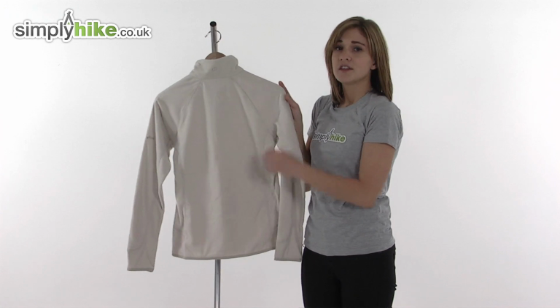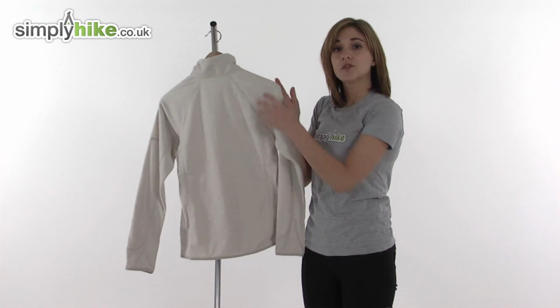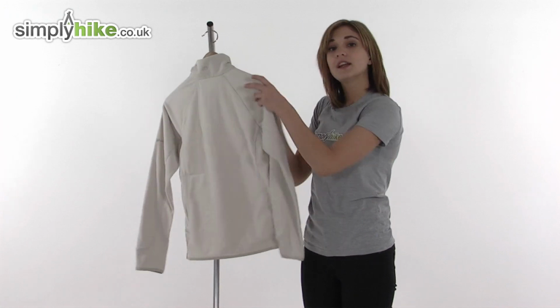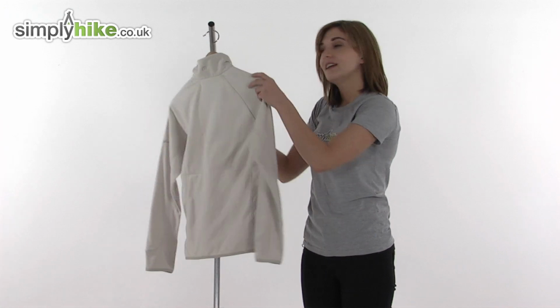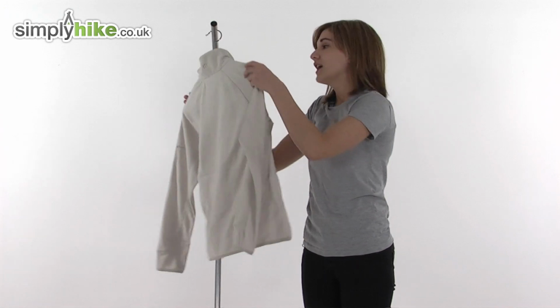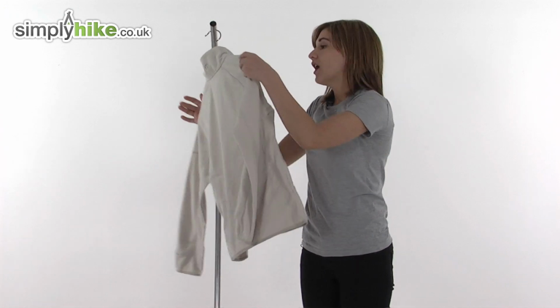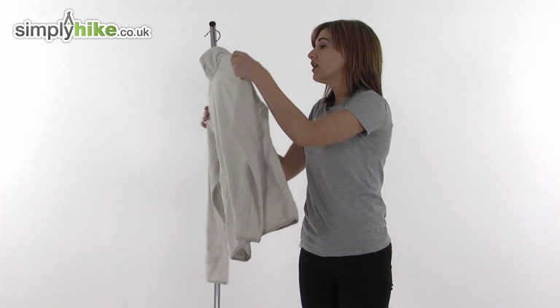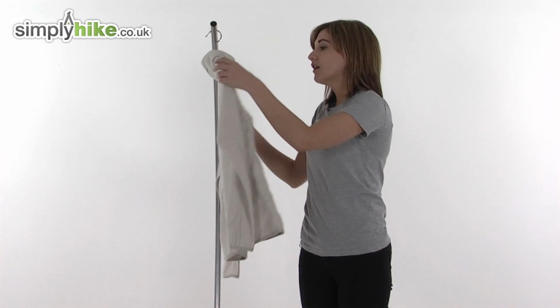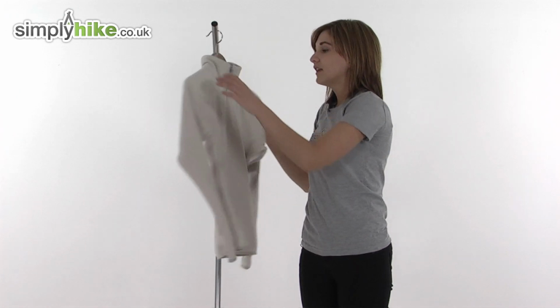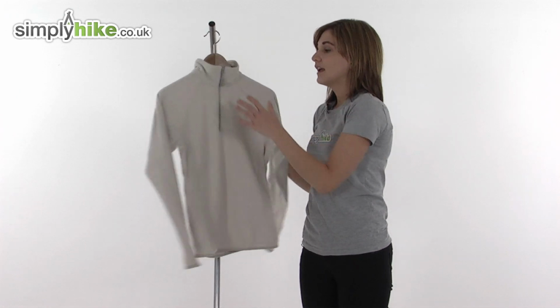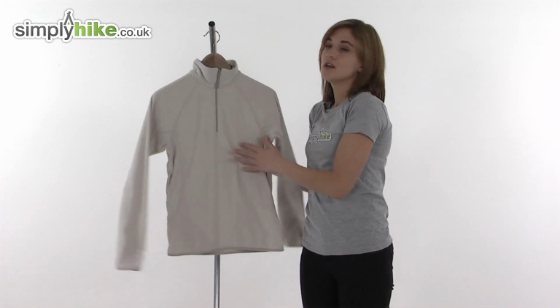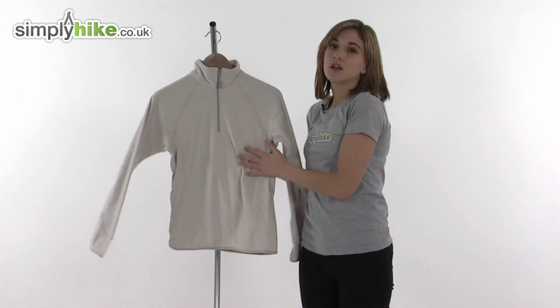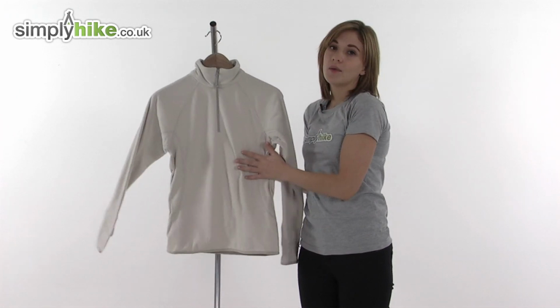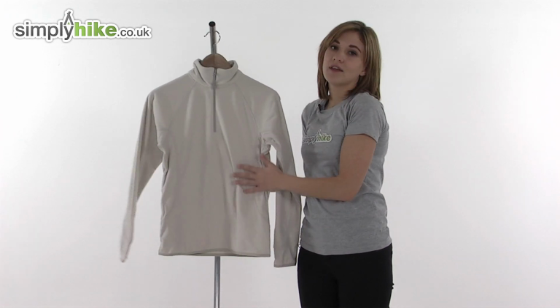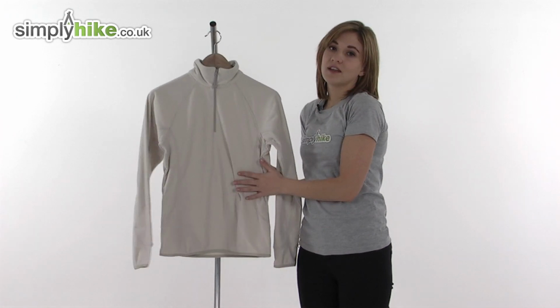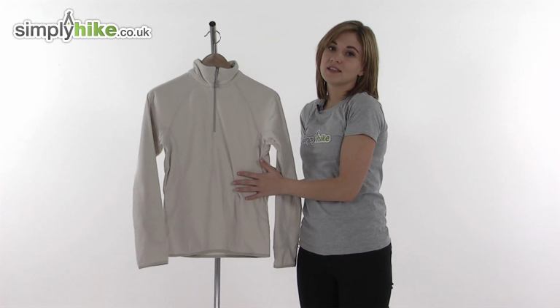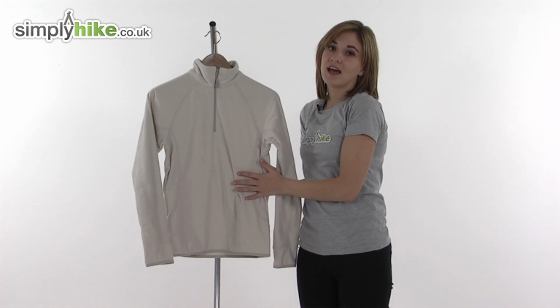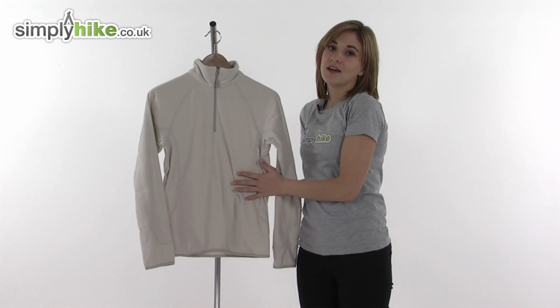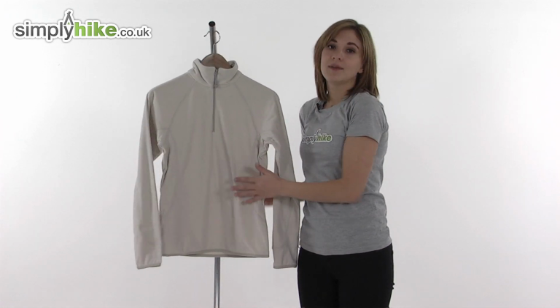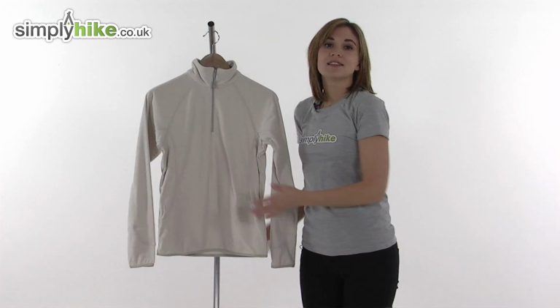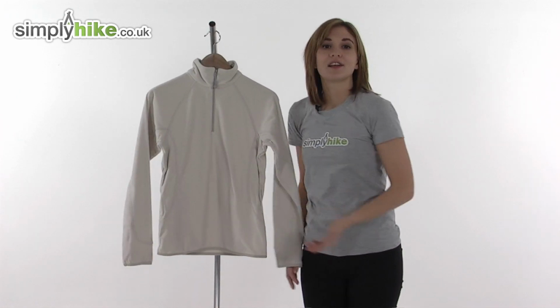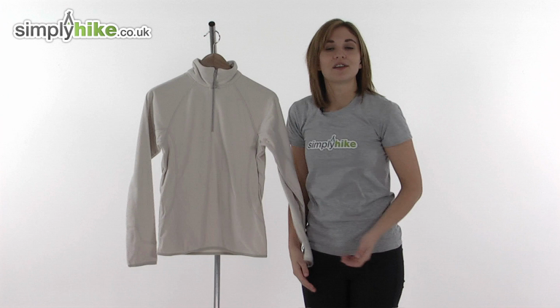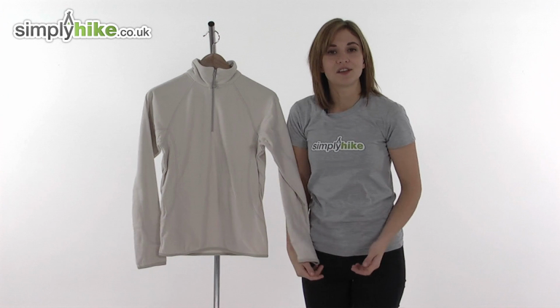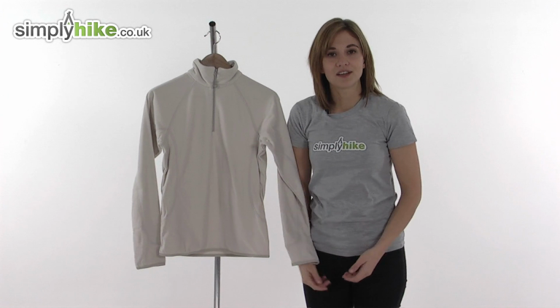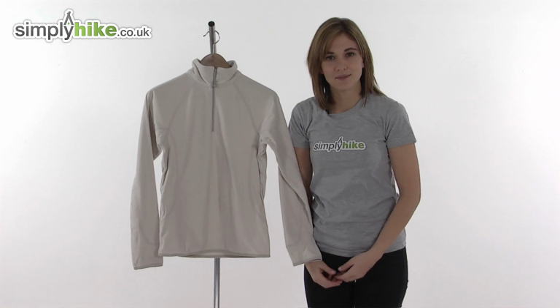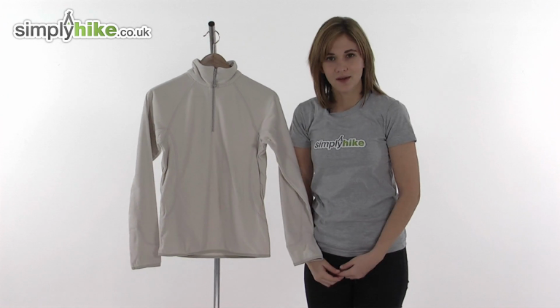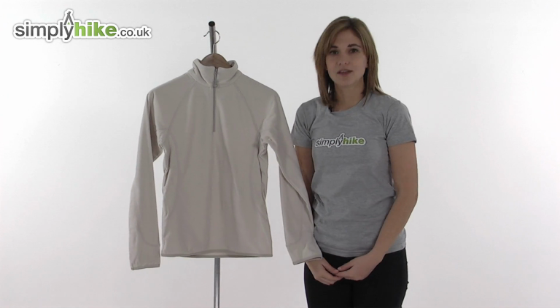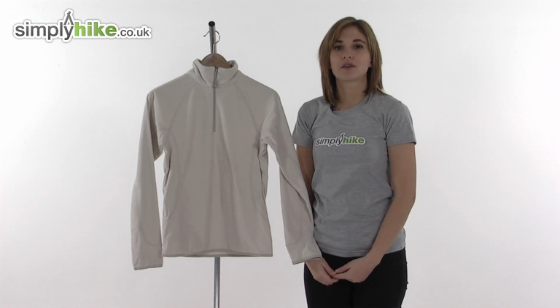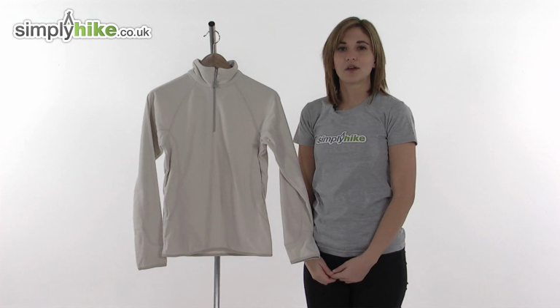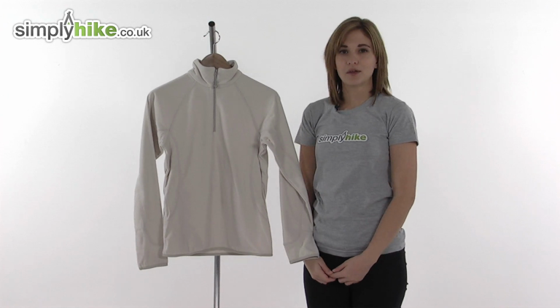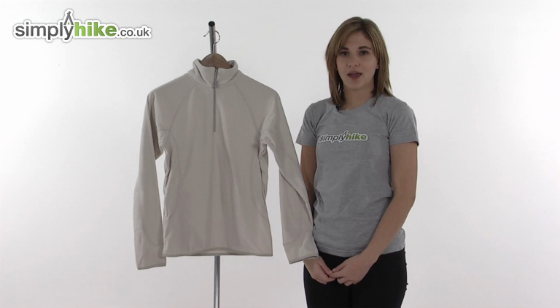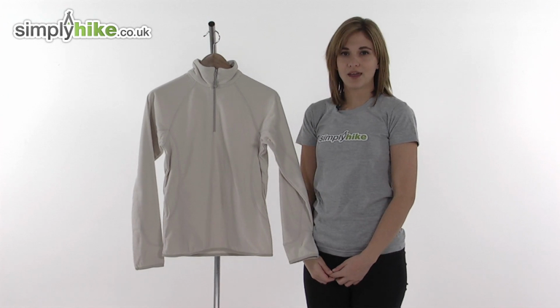So it really is a lovely lightweight fleece. Please take a closer look at simplyhike.co.uk.